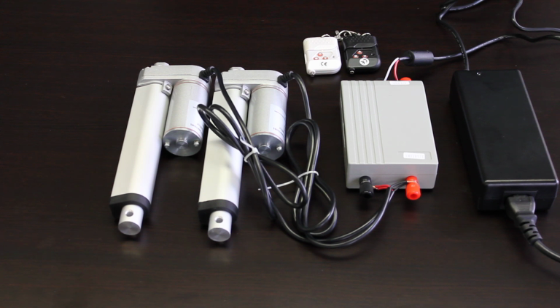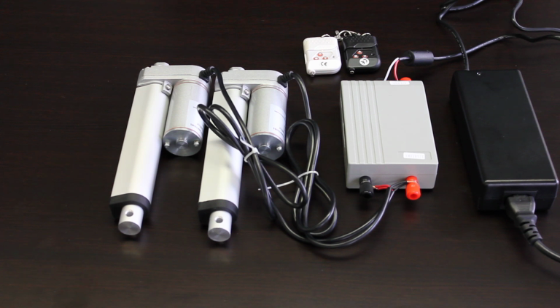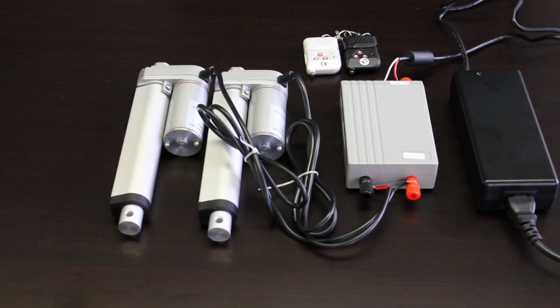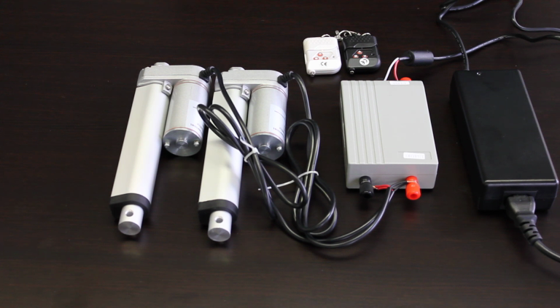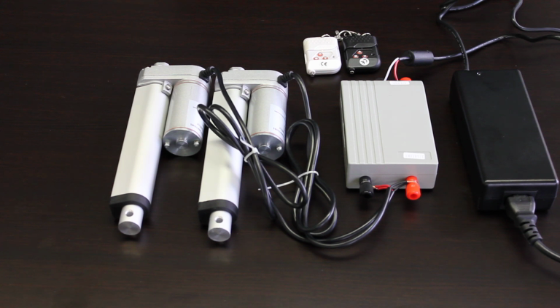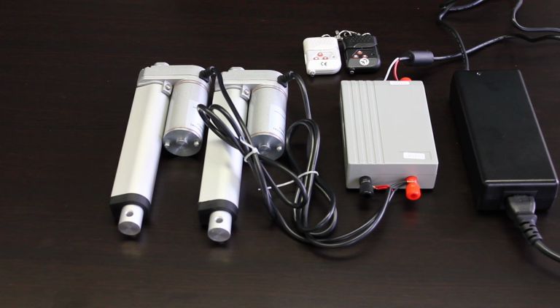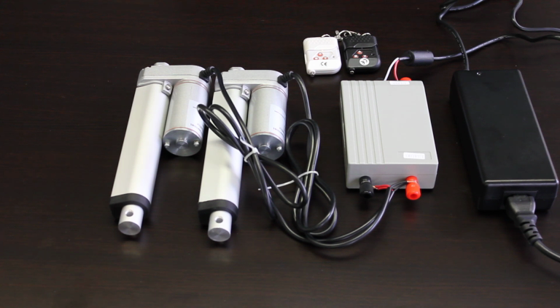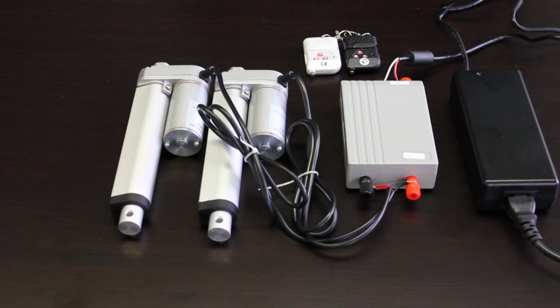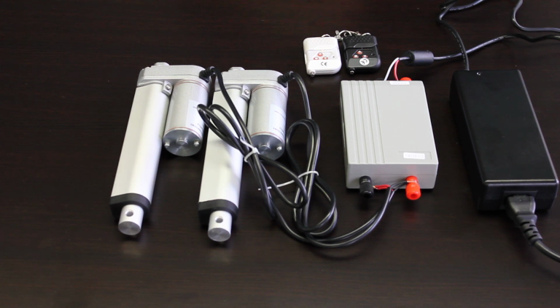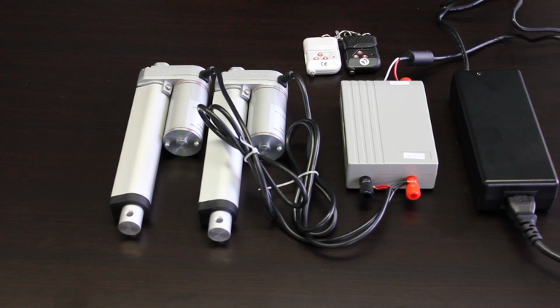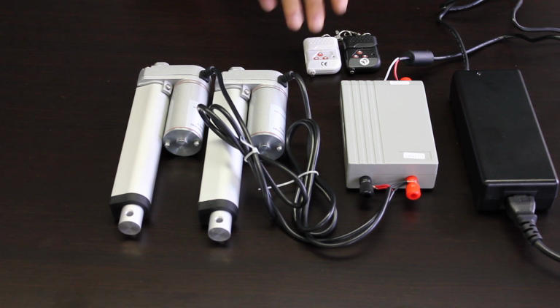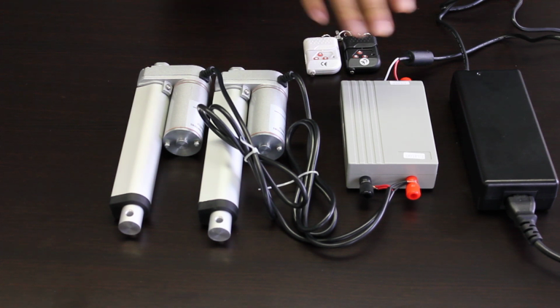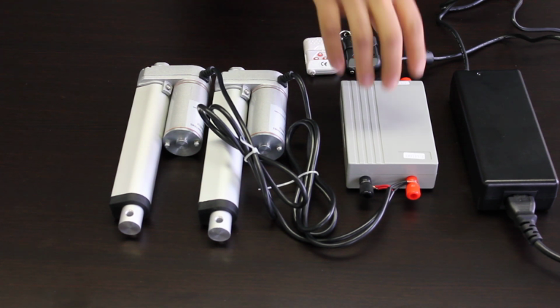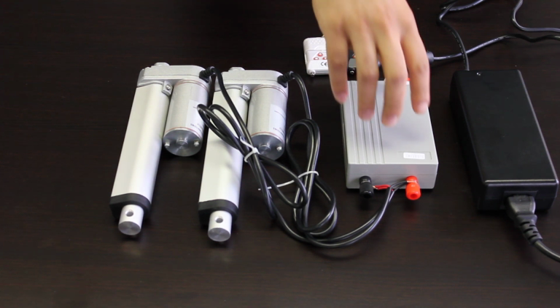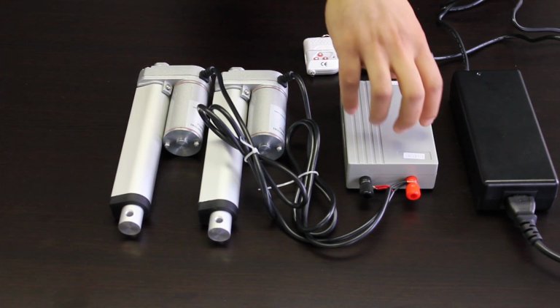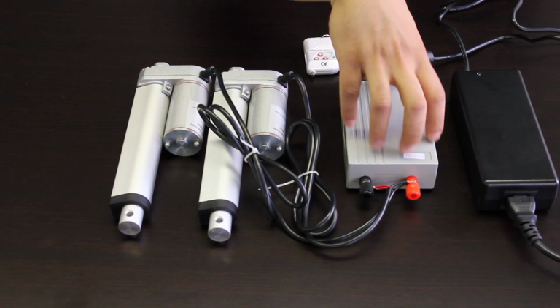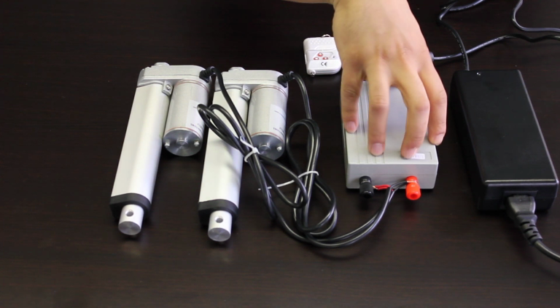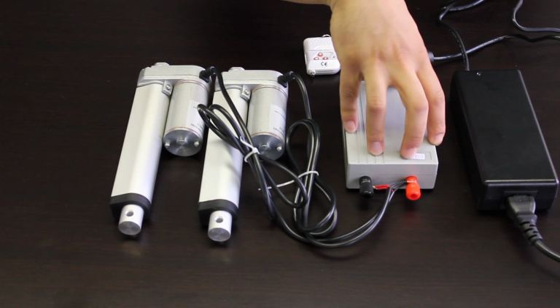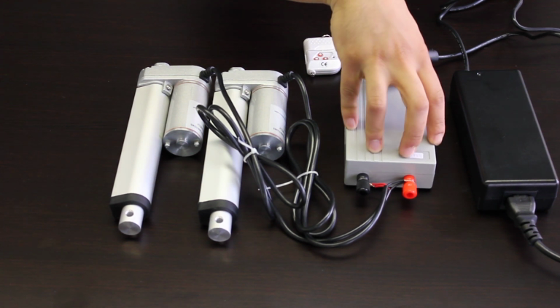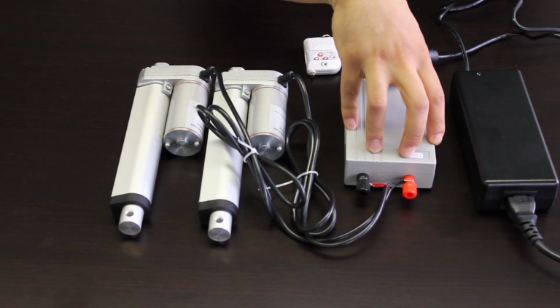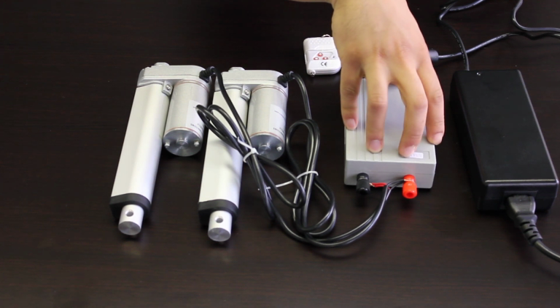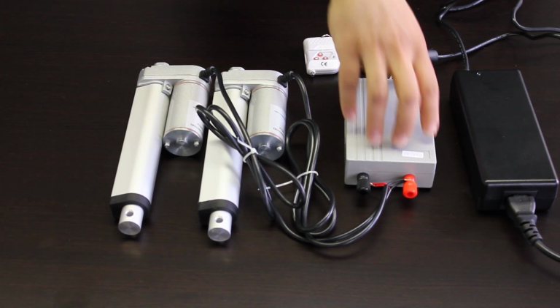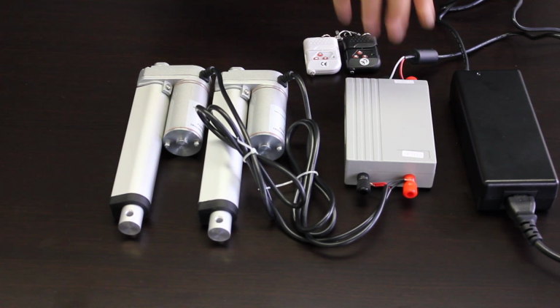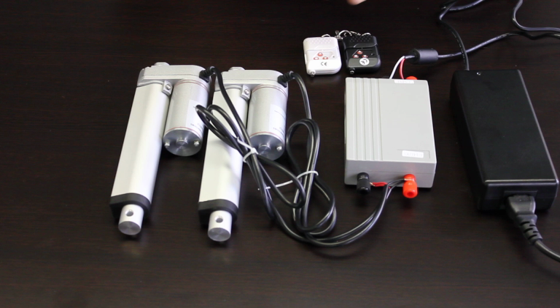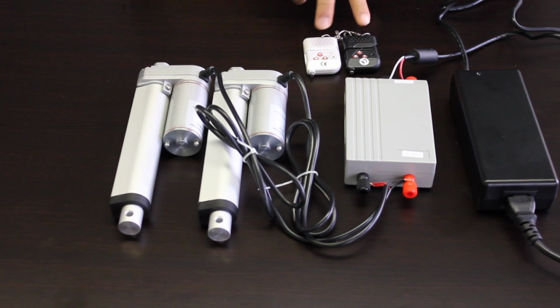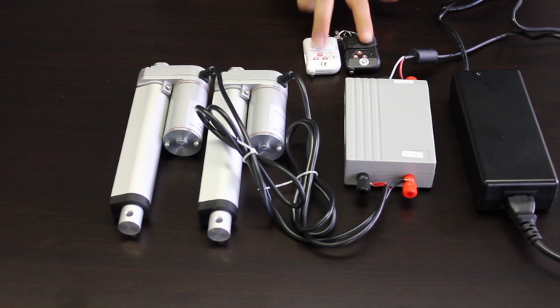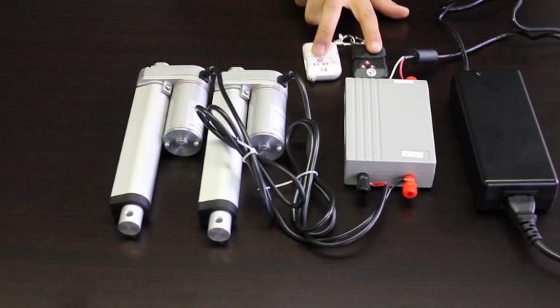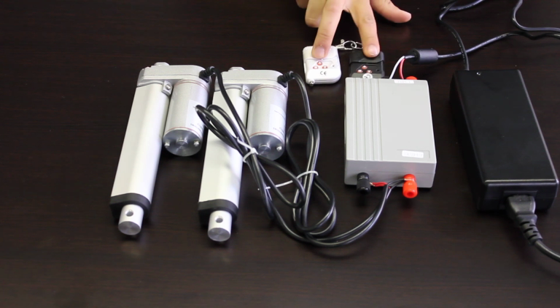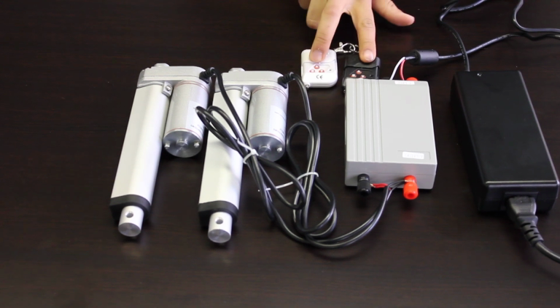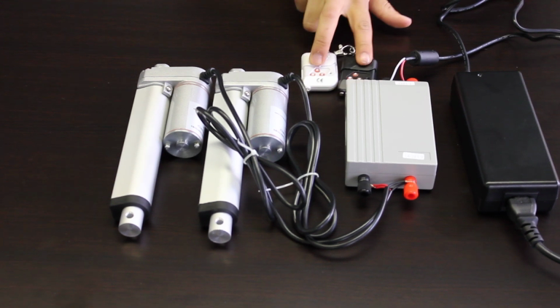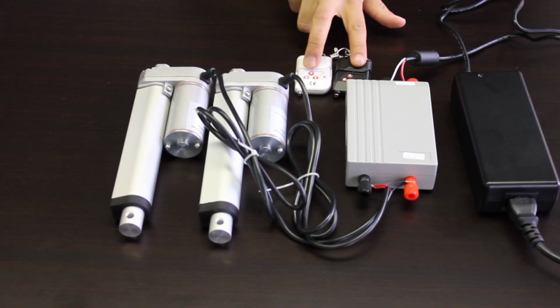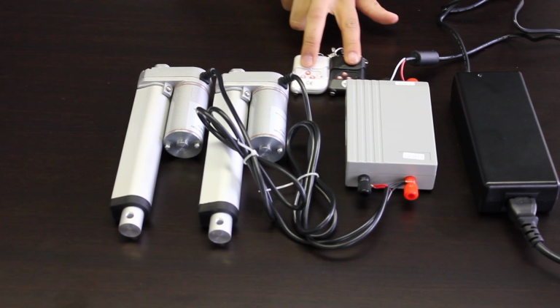When you purchase the PA30, you get the wireless receiver and two wireless remotes.